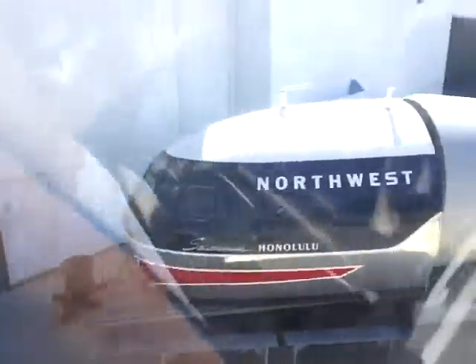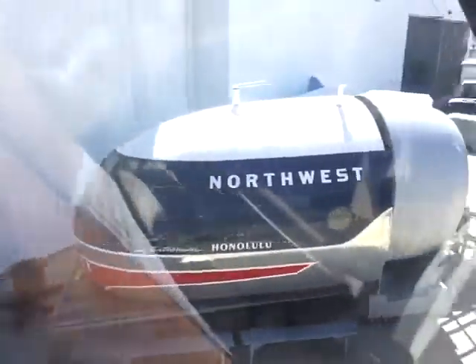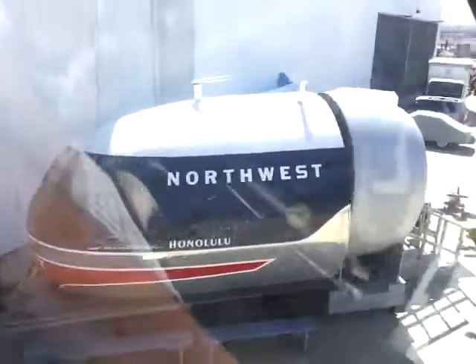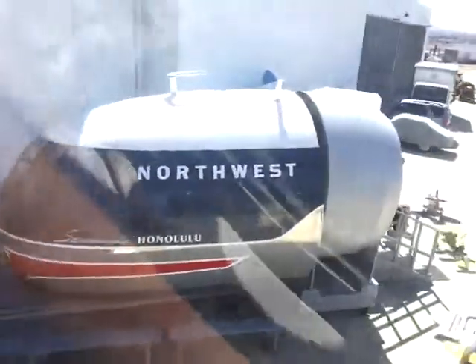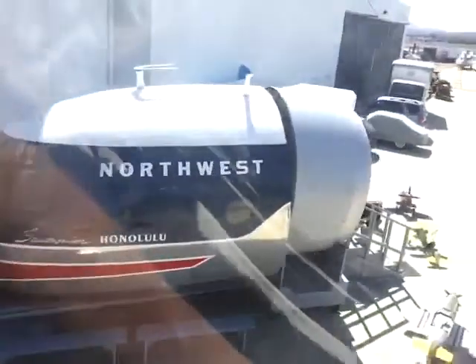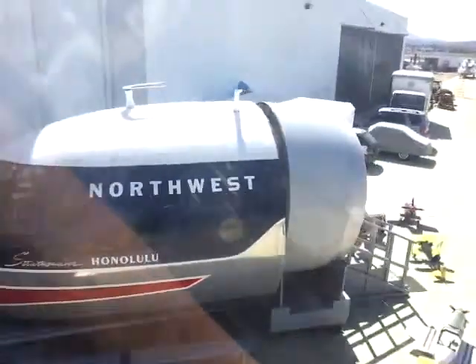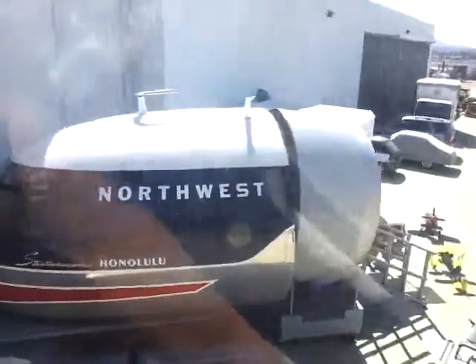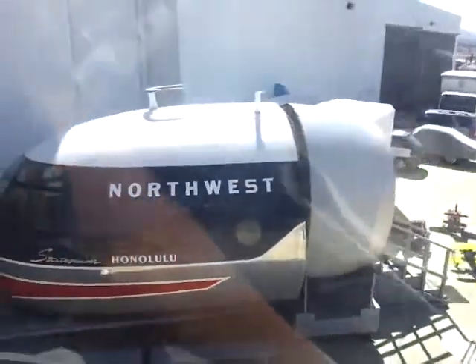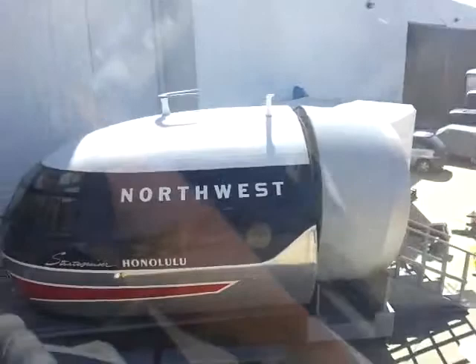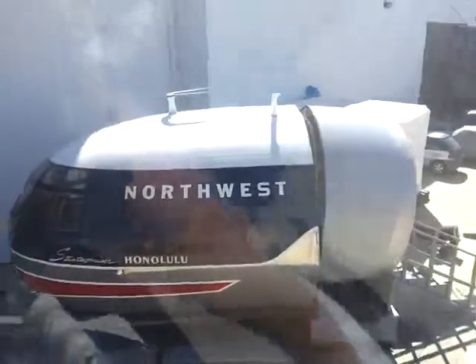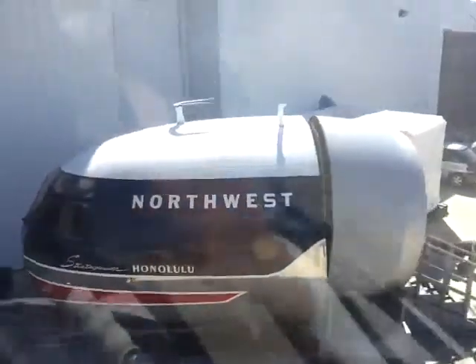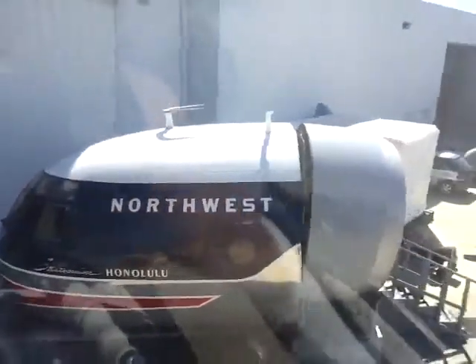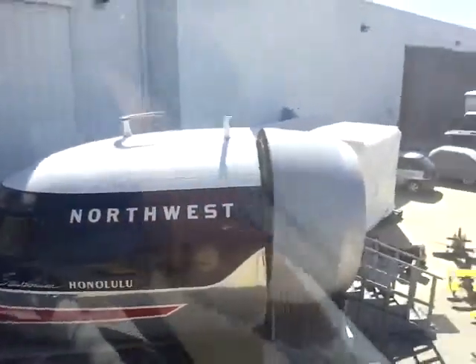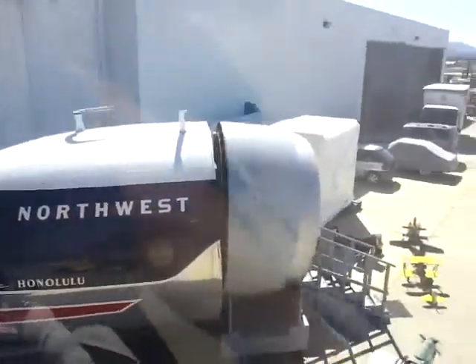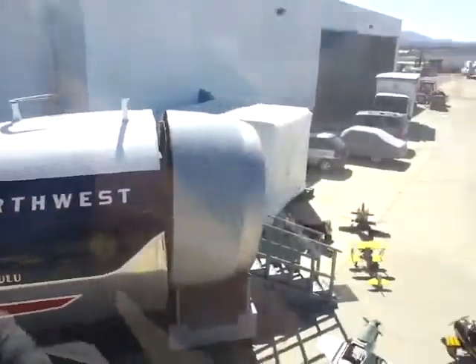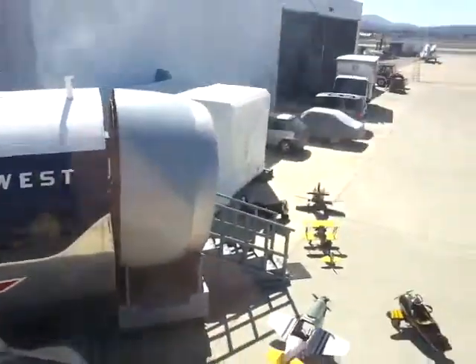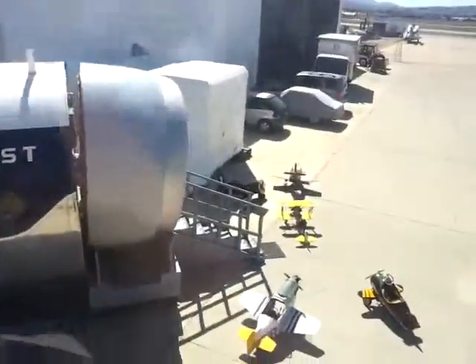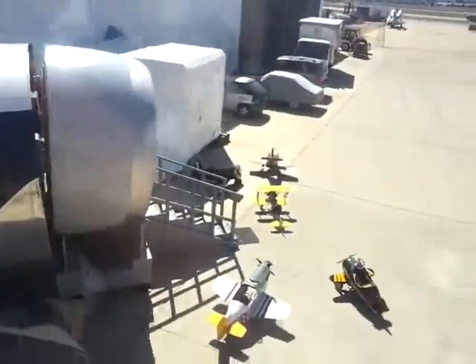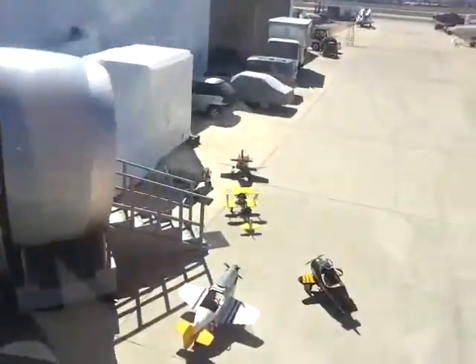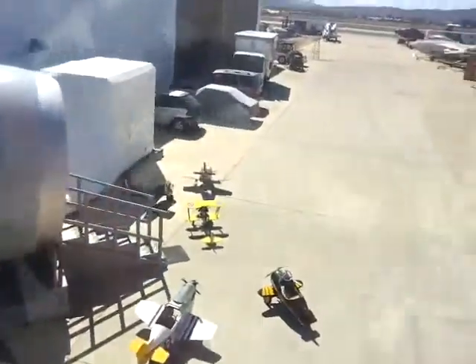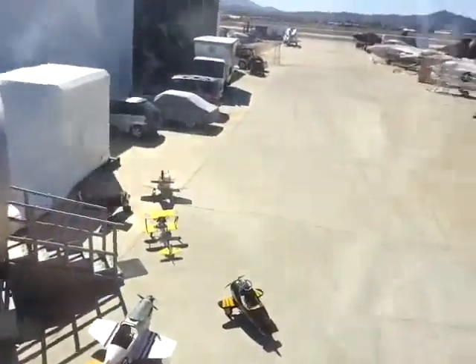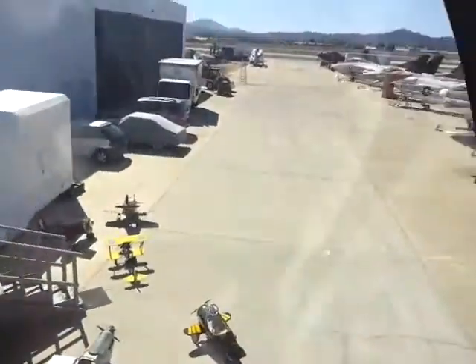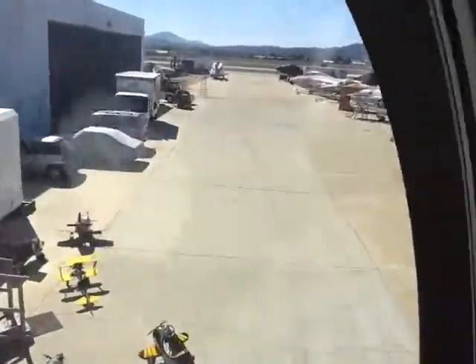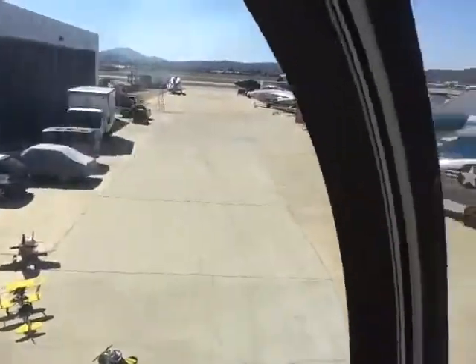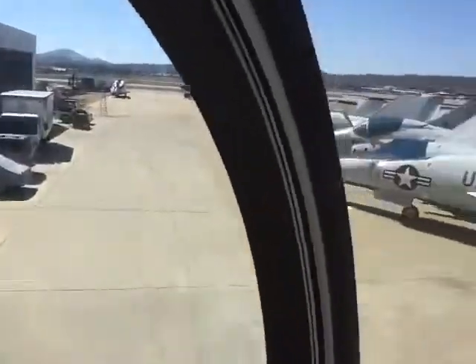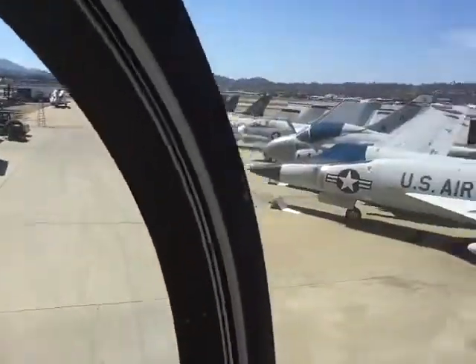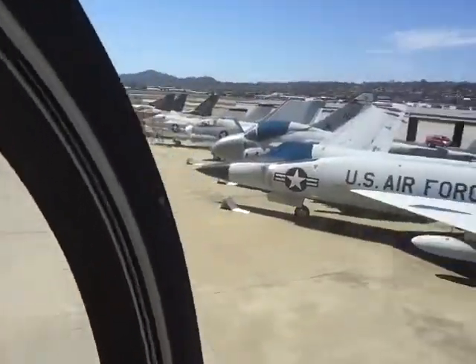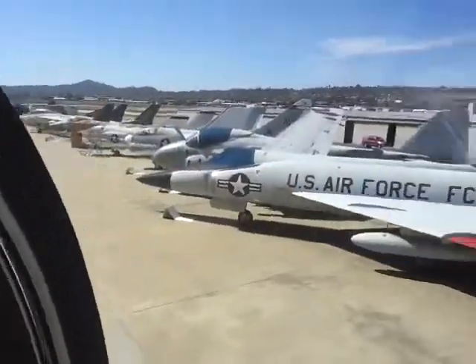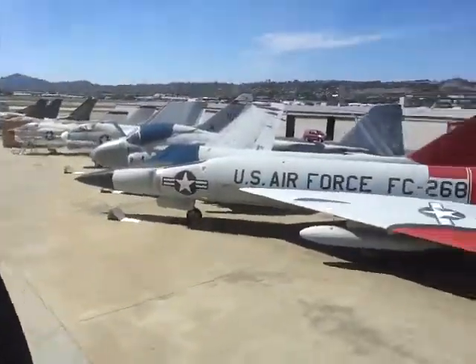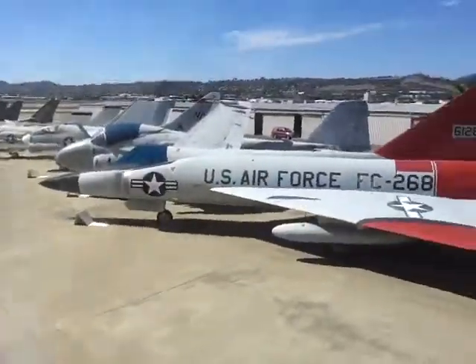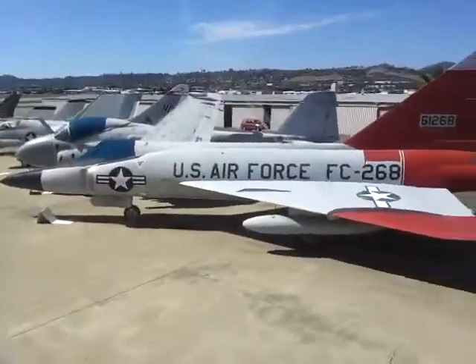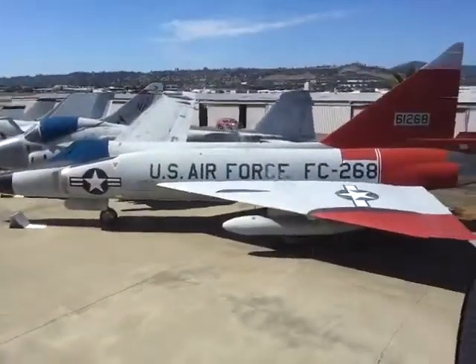KC-97 aerial refueler cockpit. I've been polishing the aluminum — long, hard work.